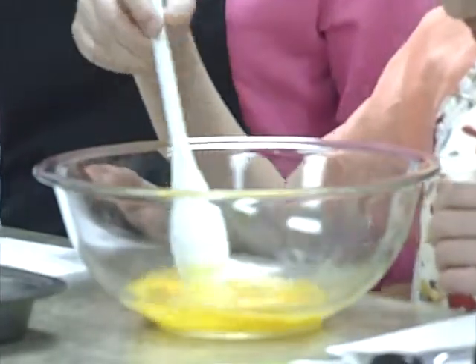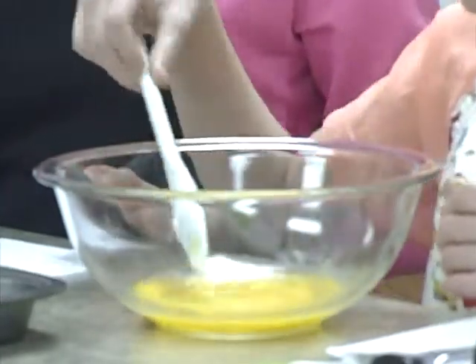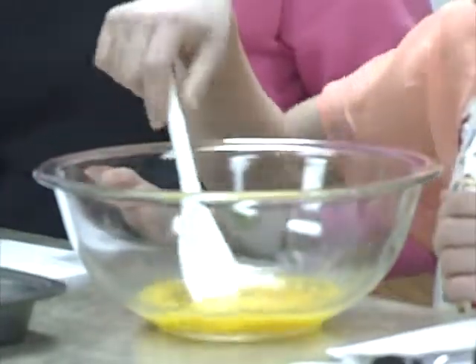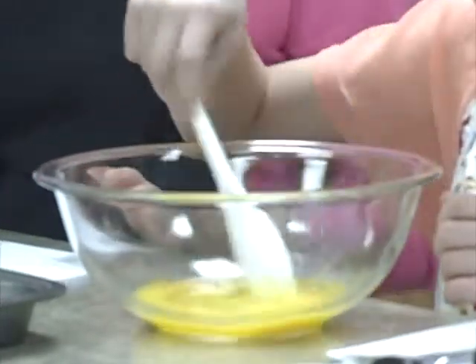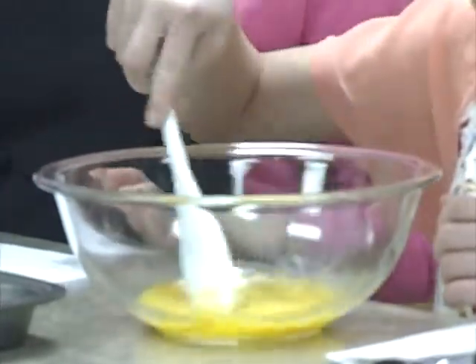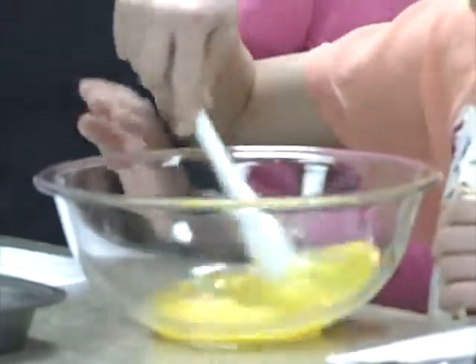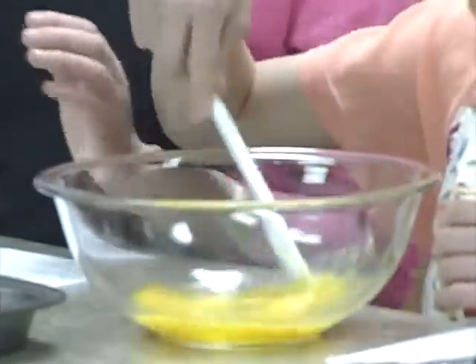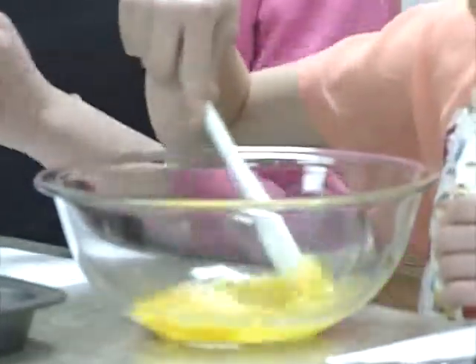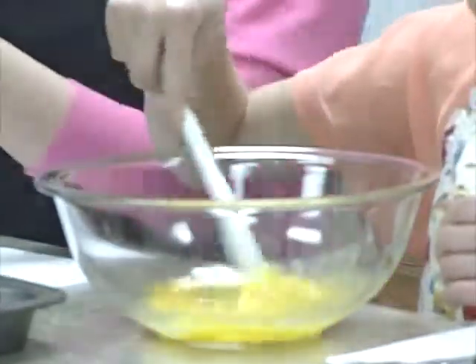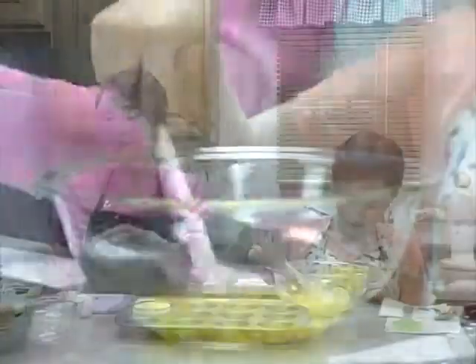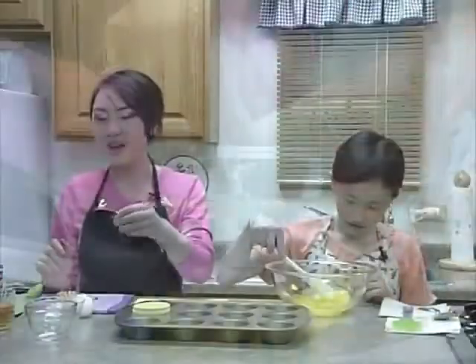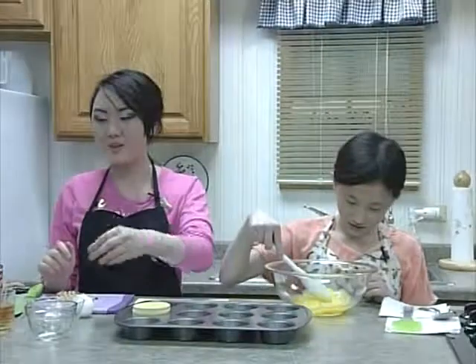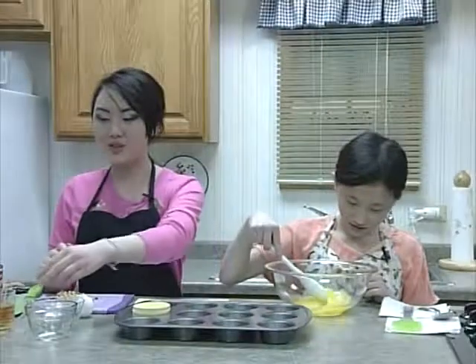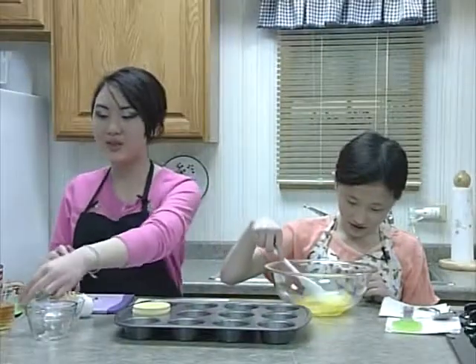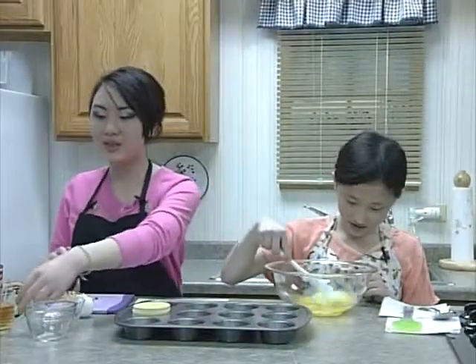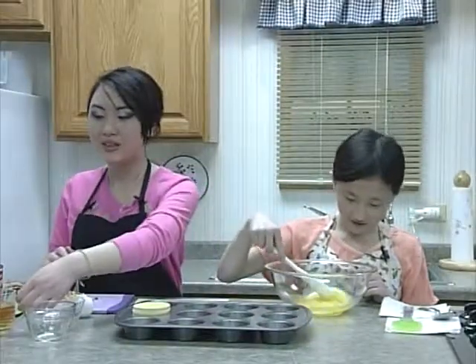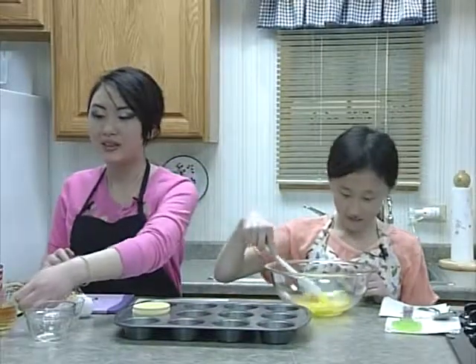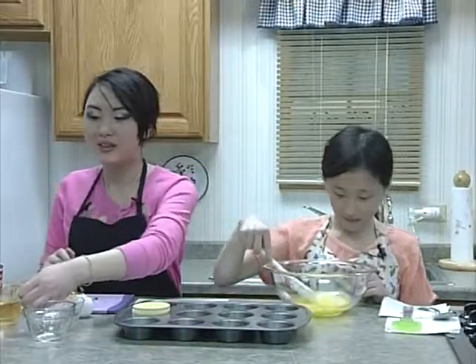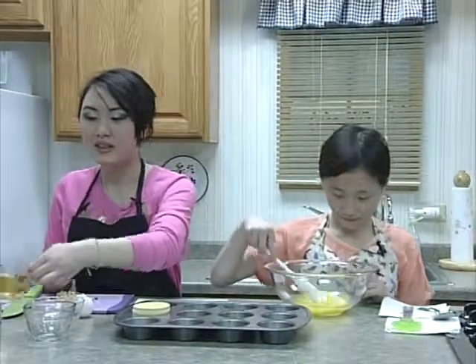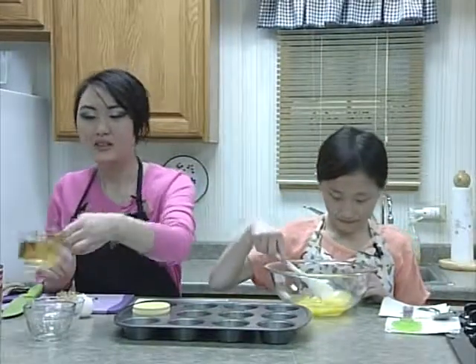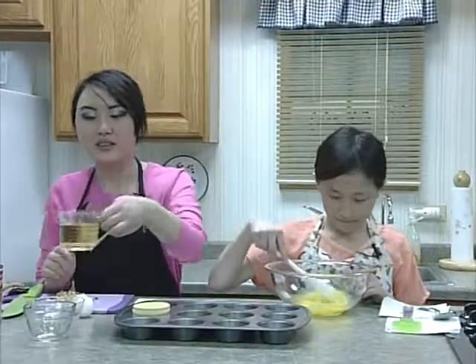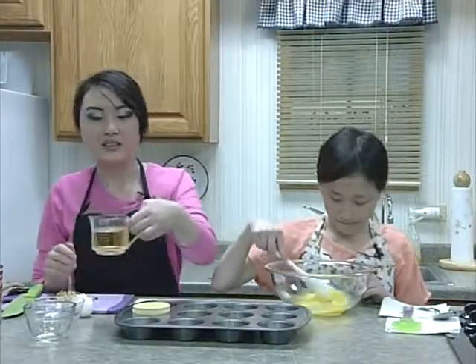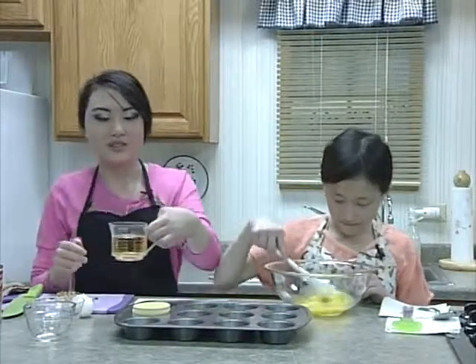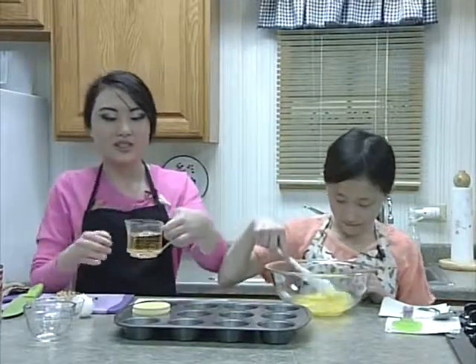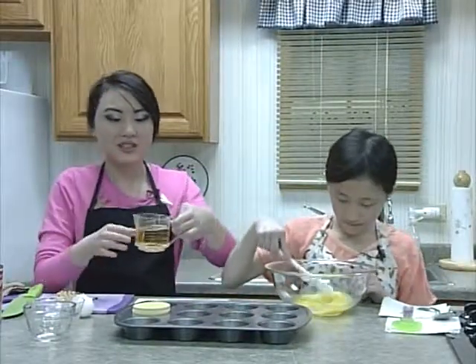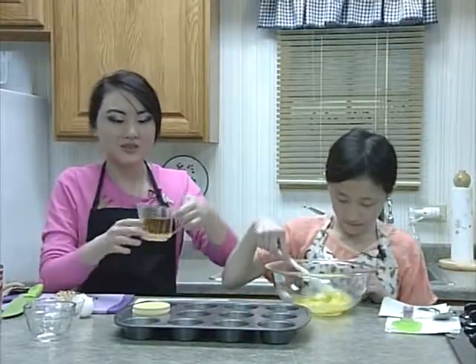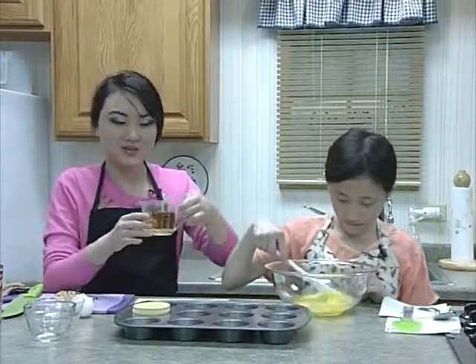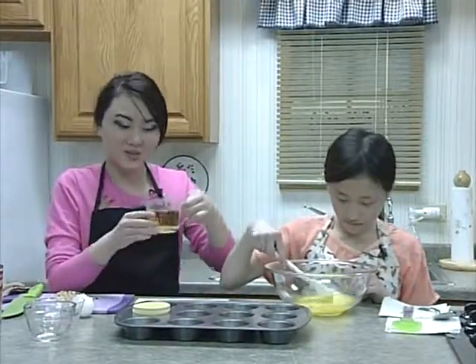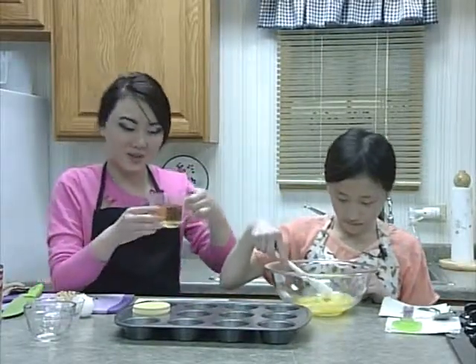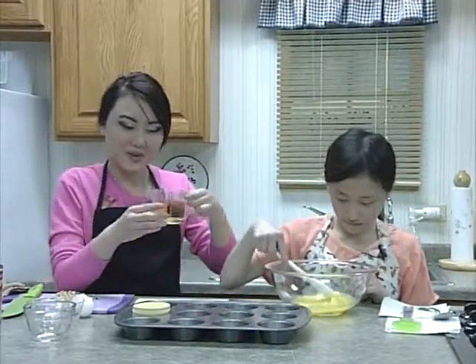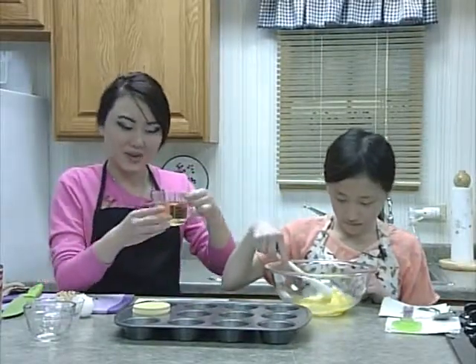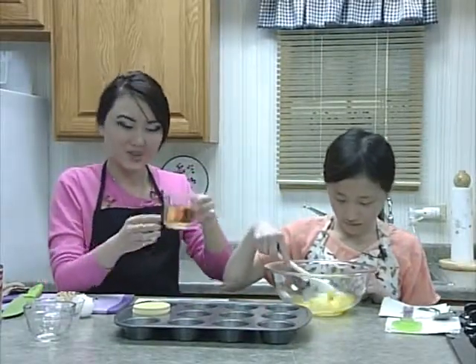Next, we'll need to add some apple juice, which is three-fourths of a cup.